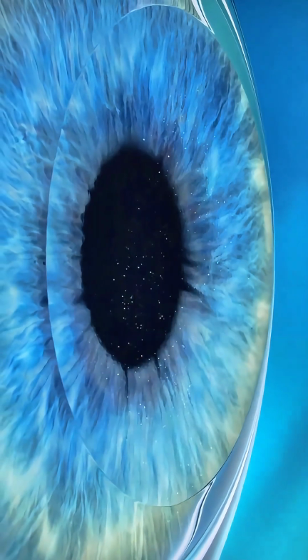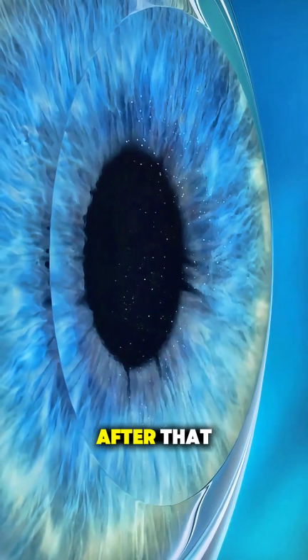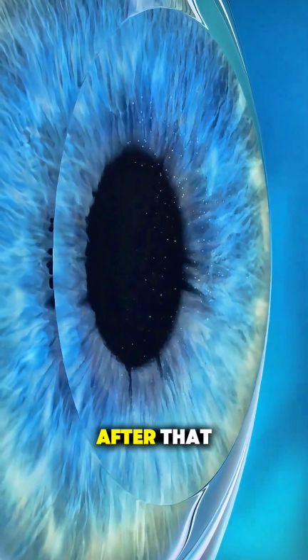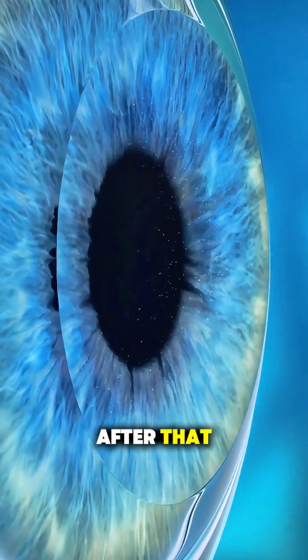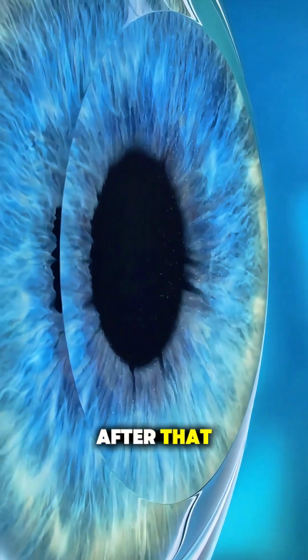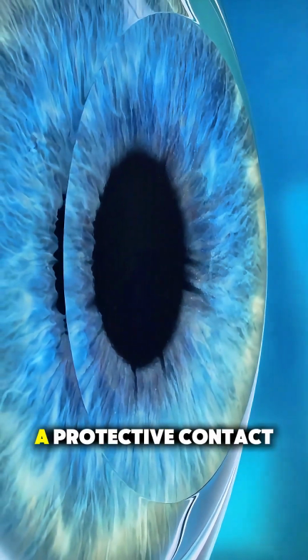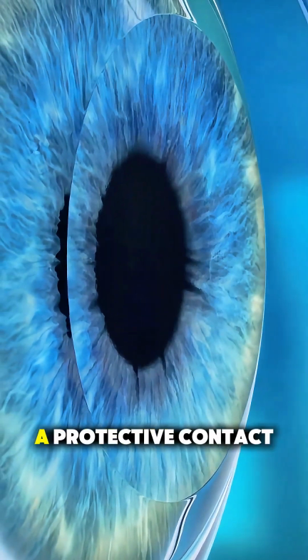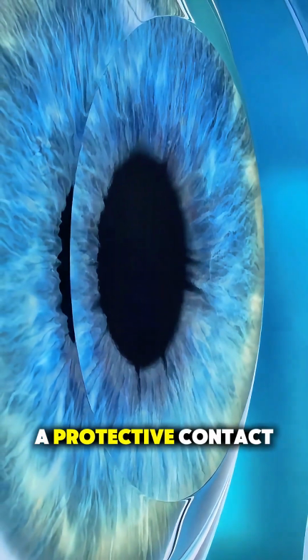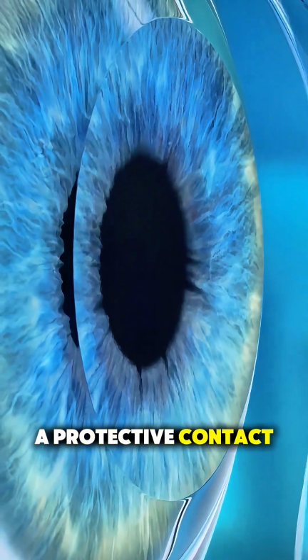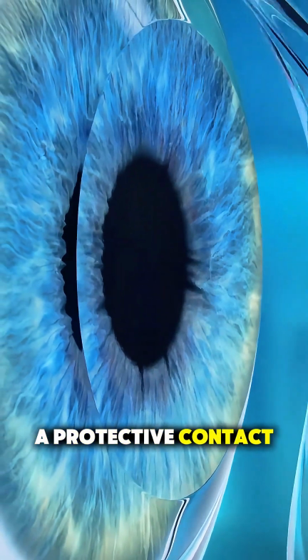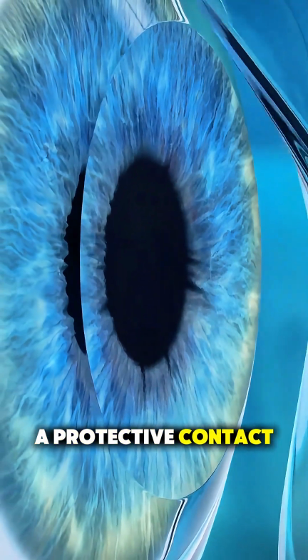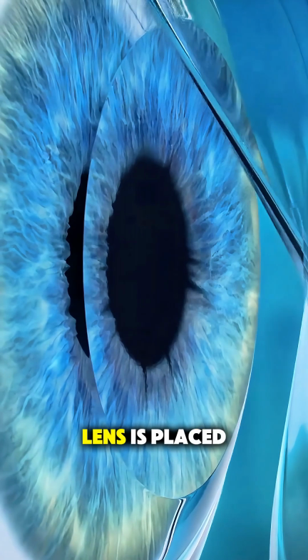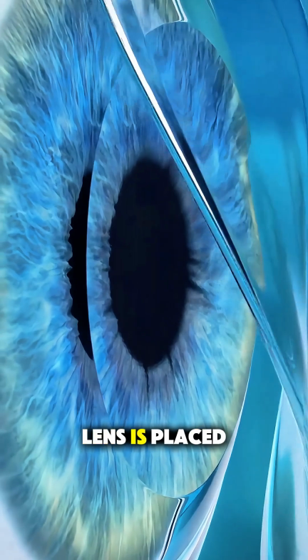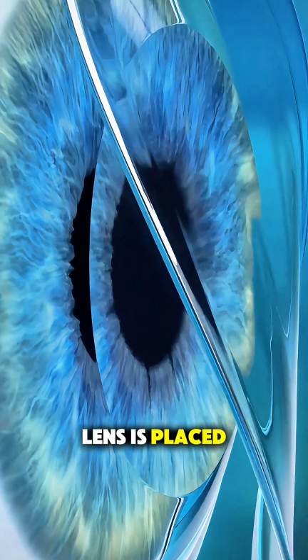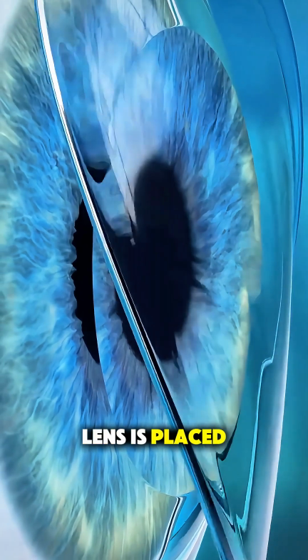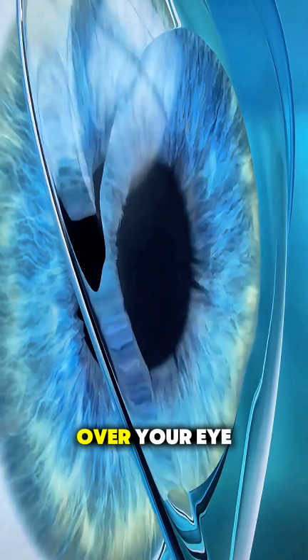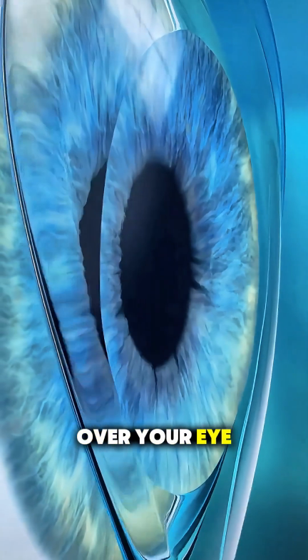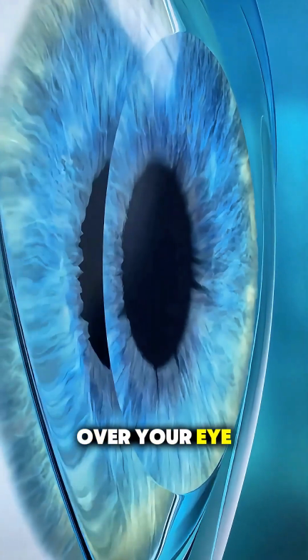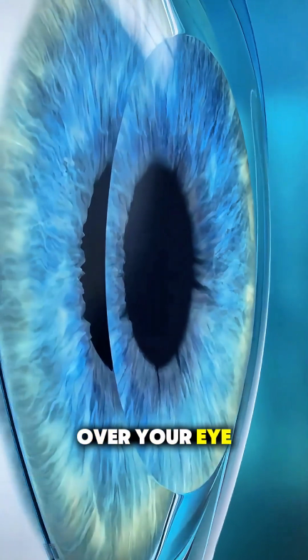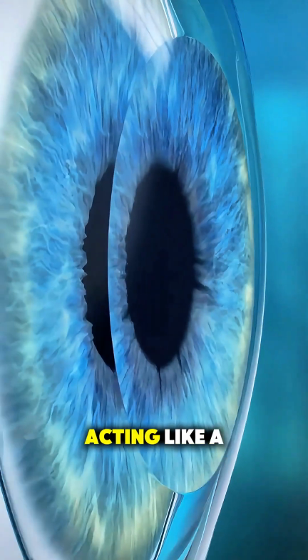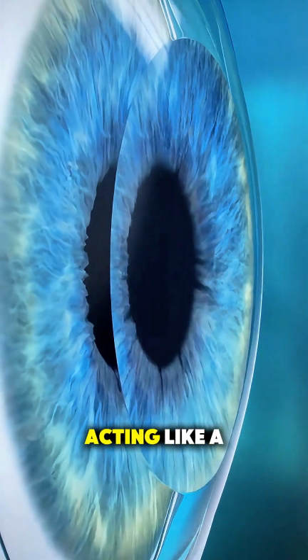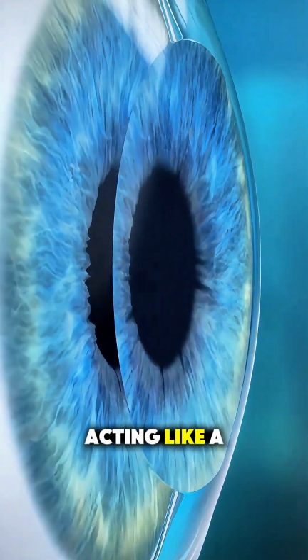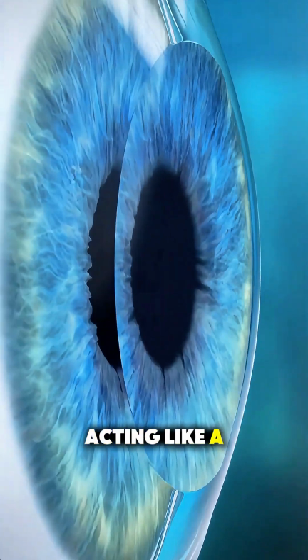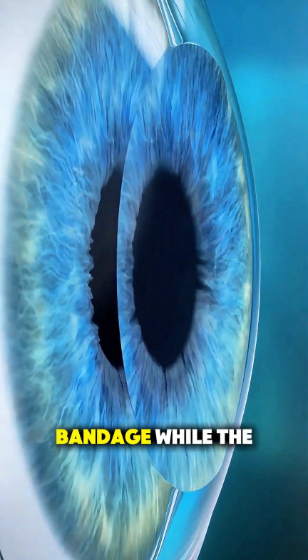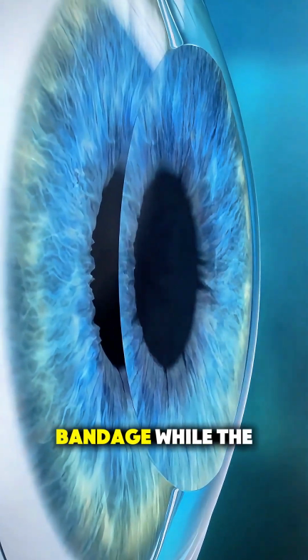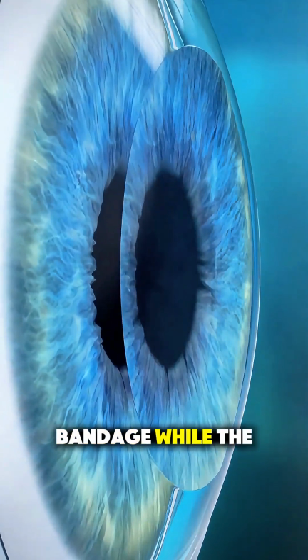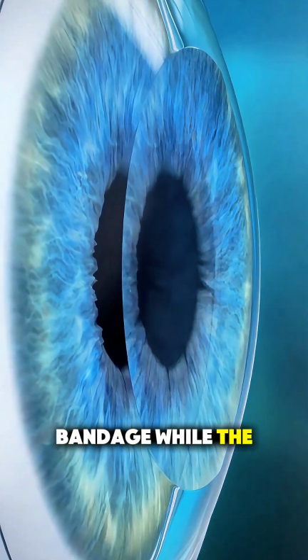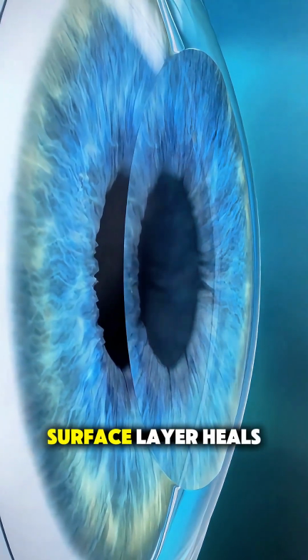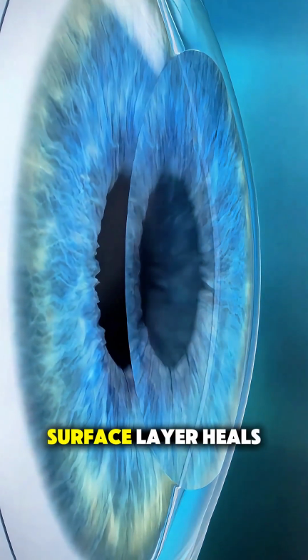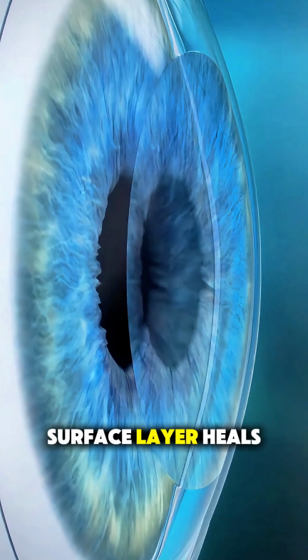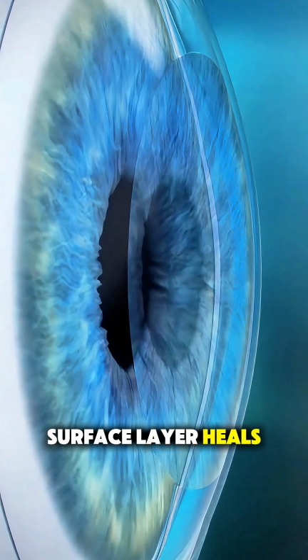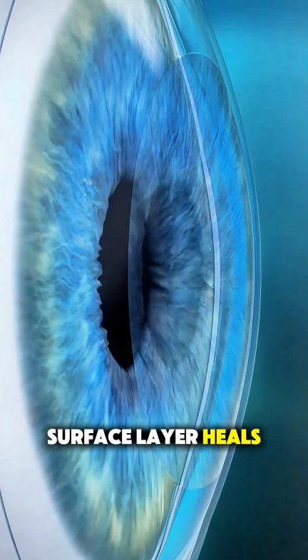After that, a protective contact lens is placed over your eye, acting like a bandage while the surface layer heals.